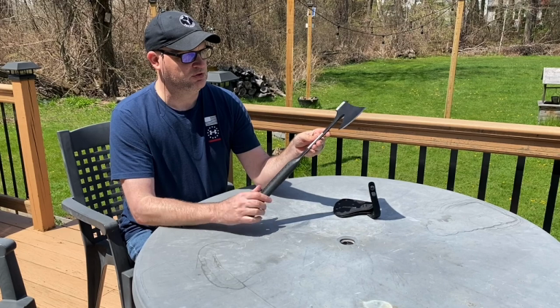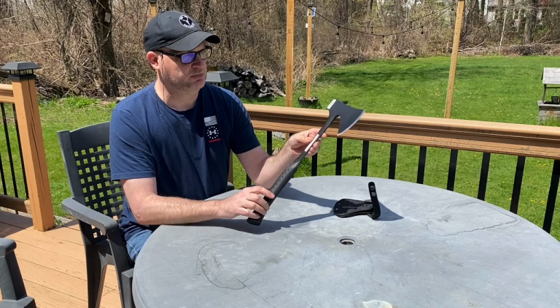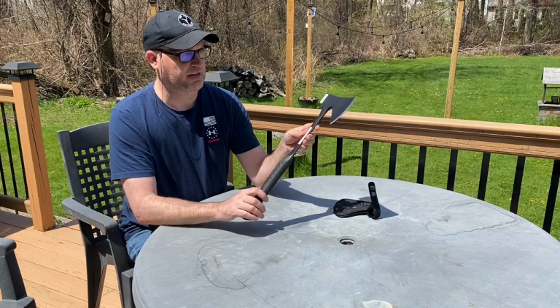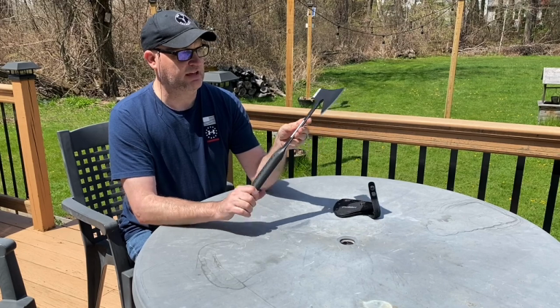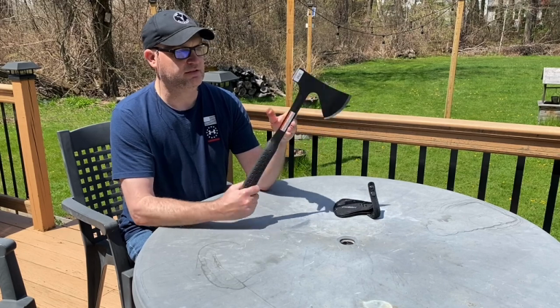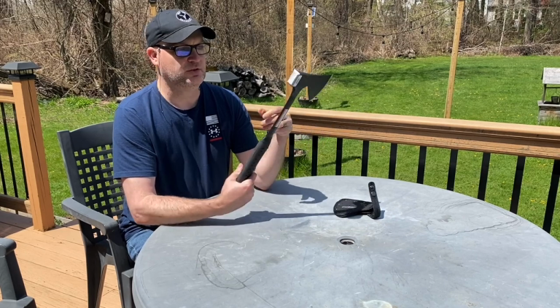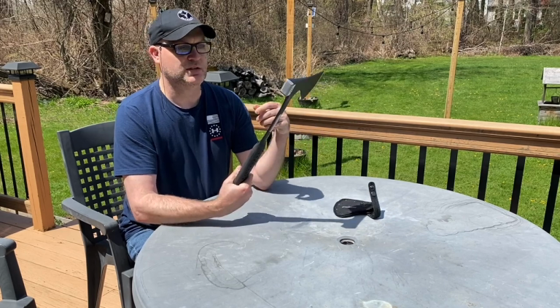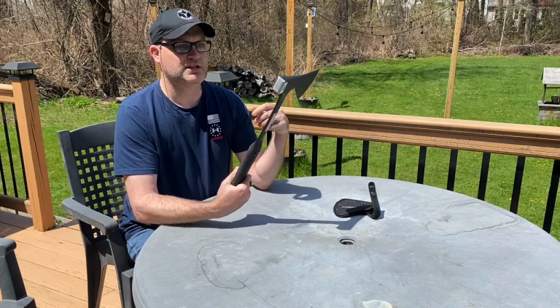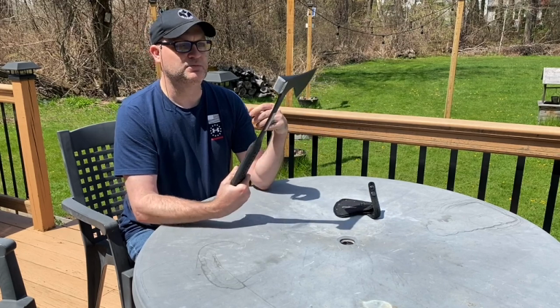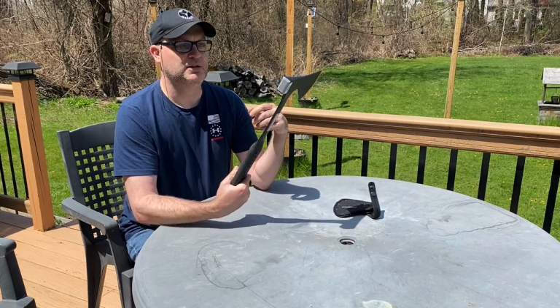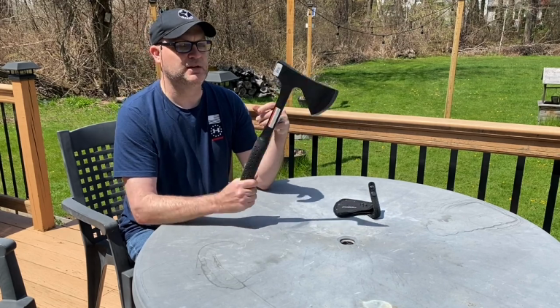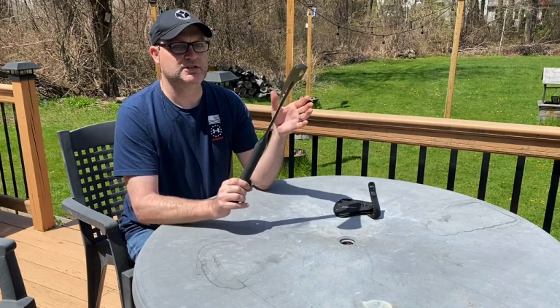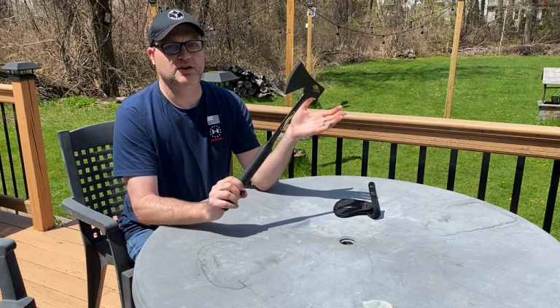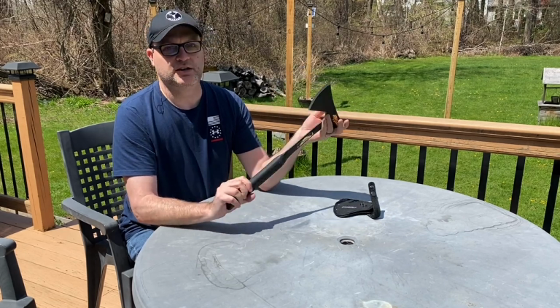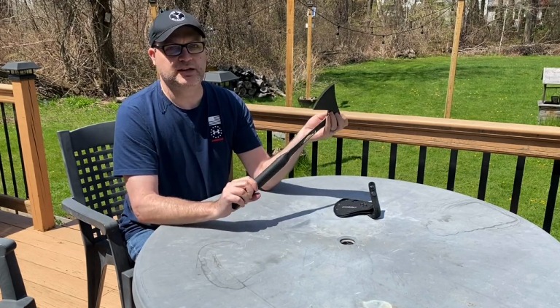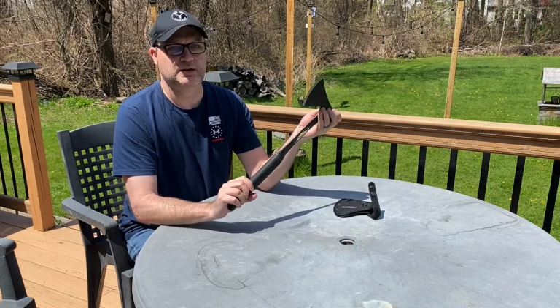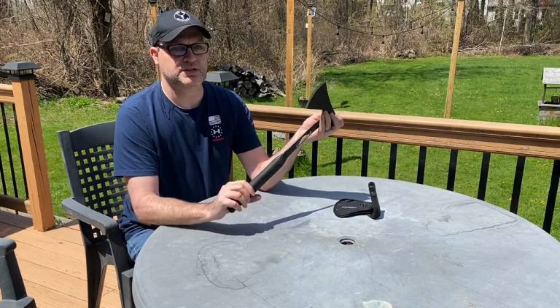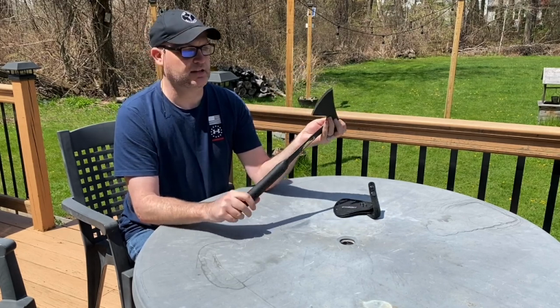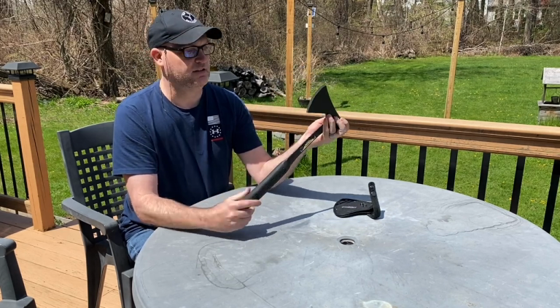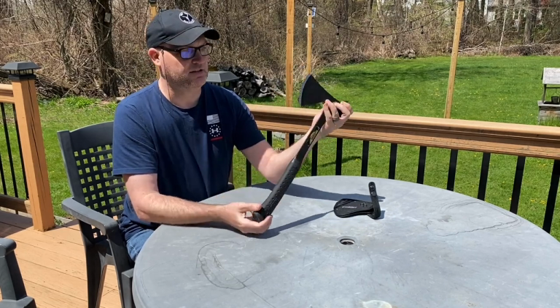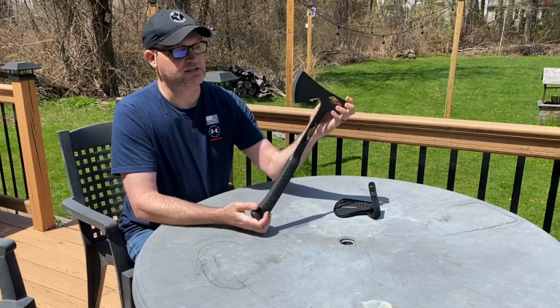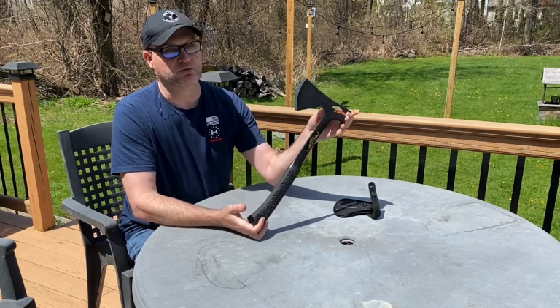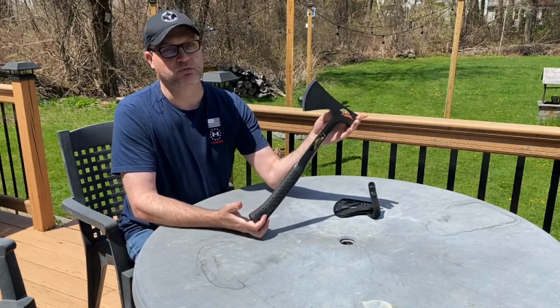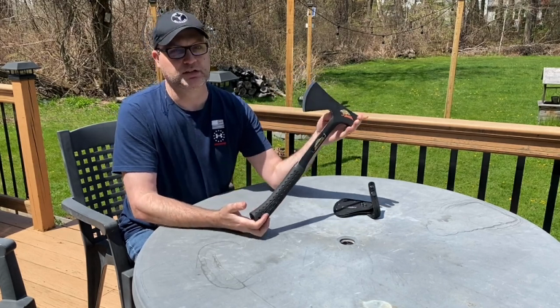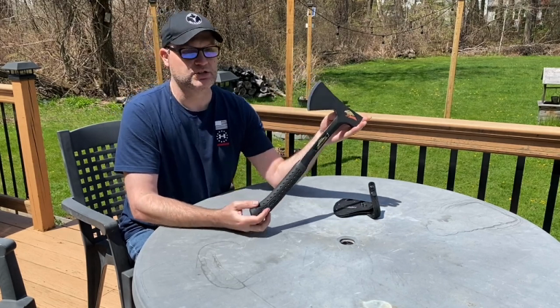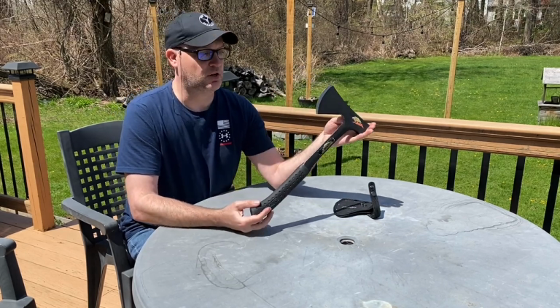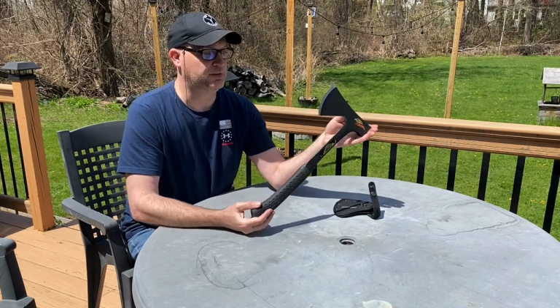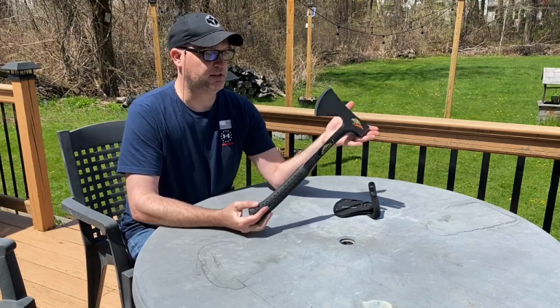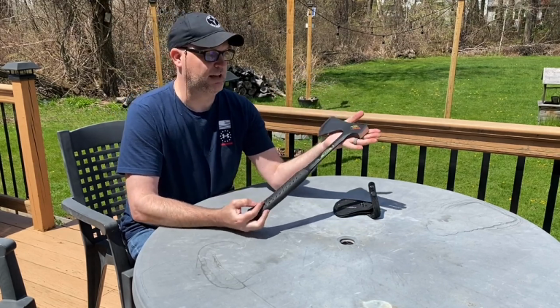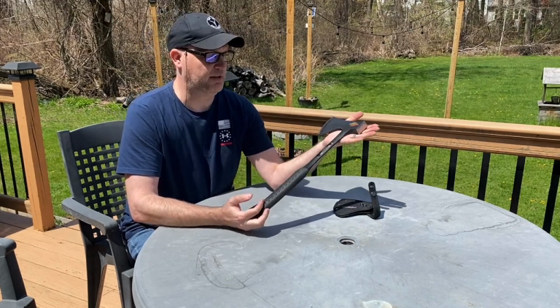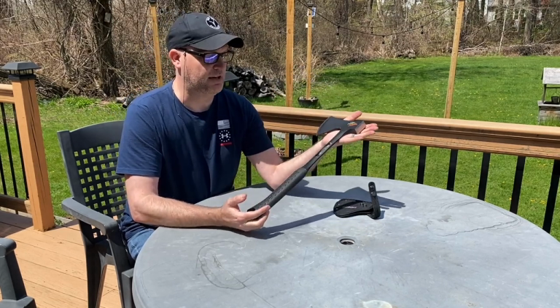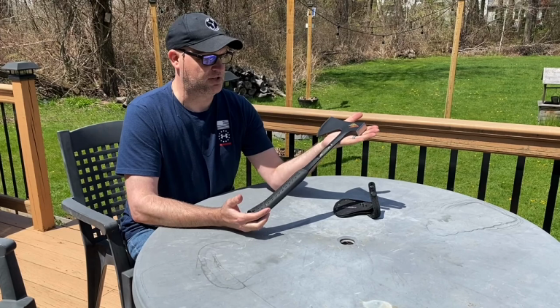But yeah, if you want something that makes you the talk of a campsite, this is a really sharp looking camping hatchet.